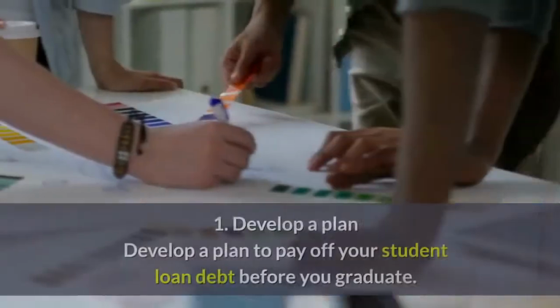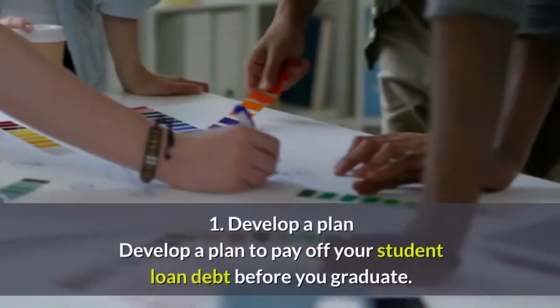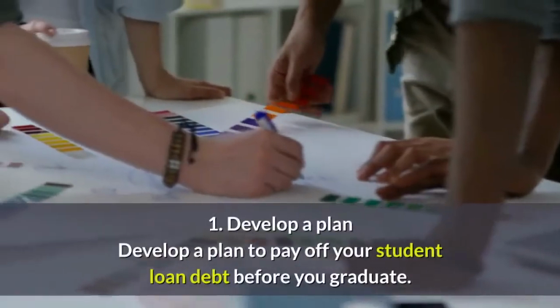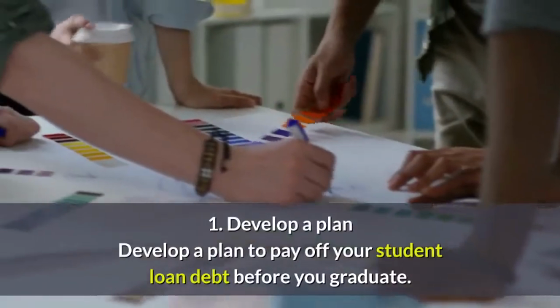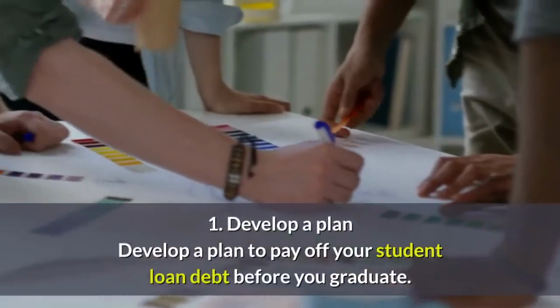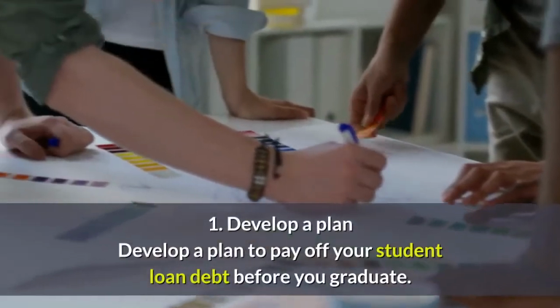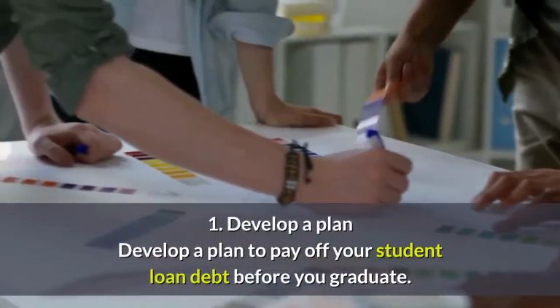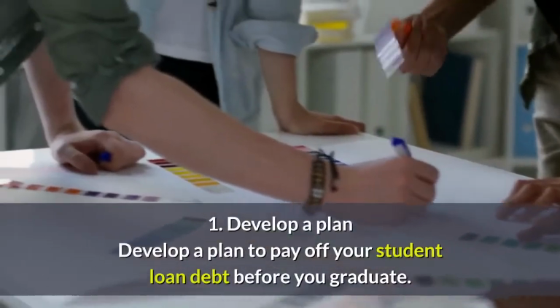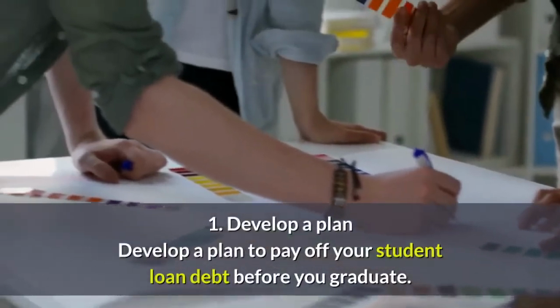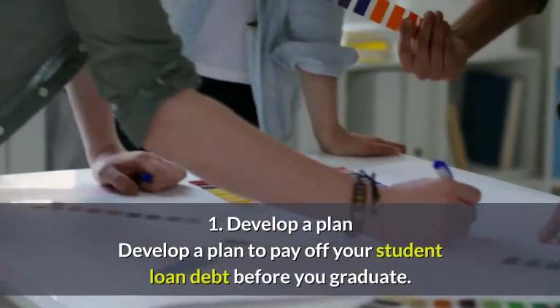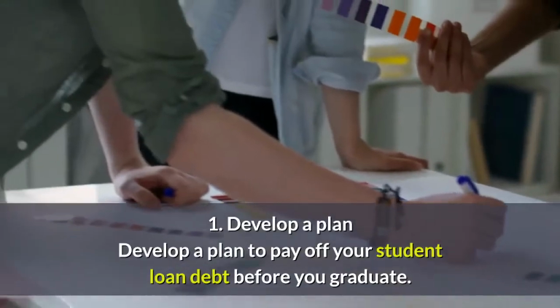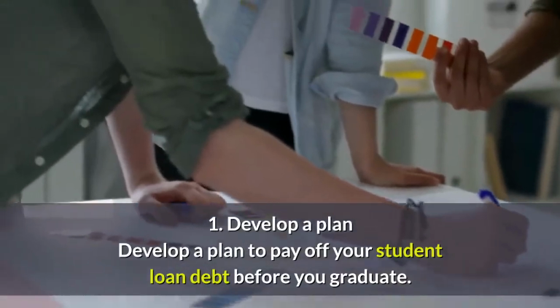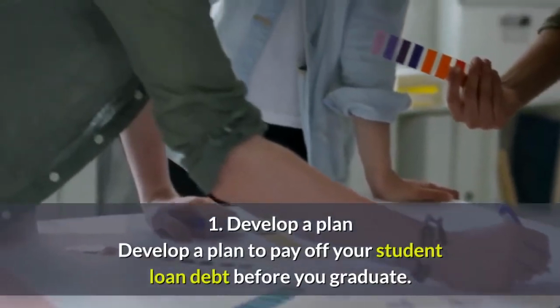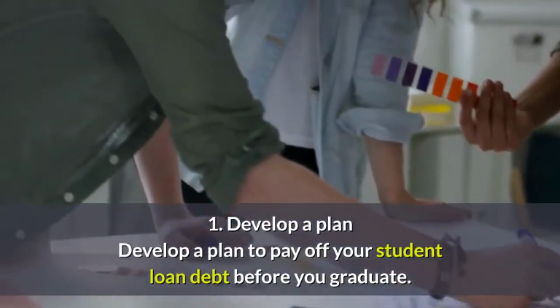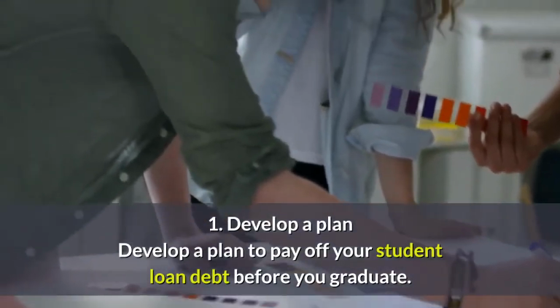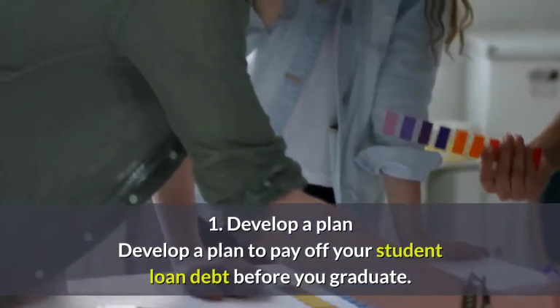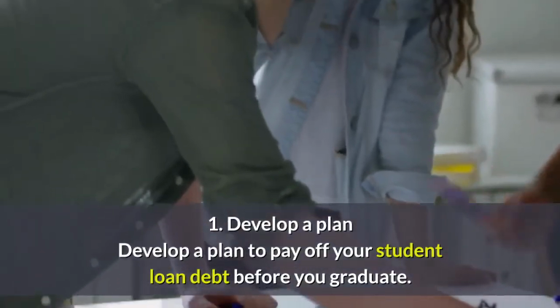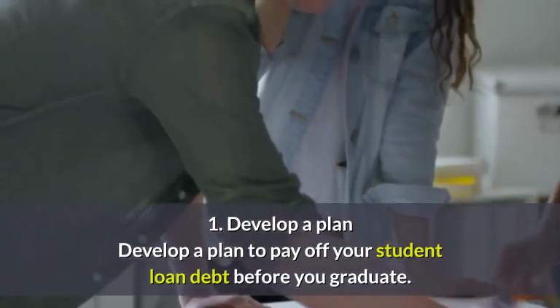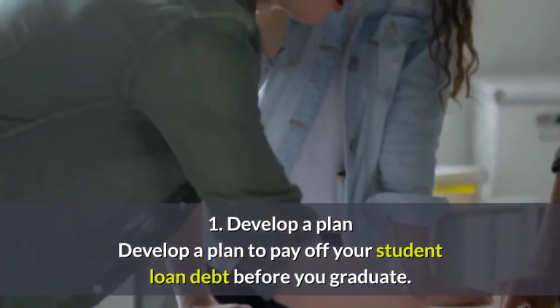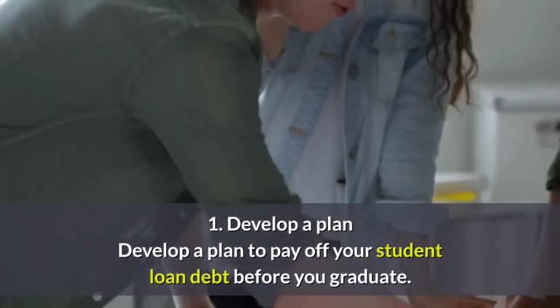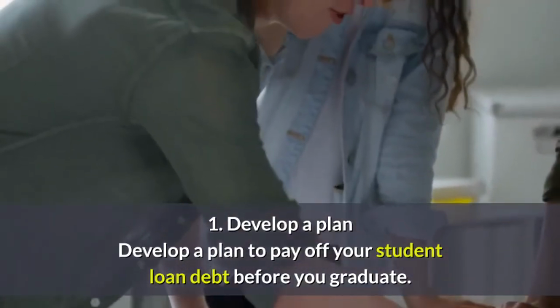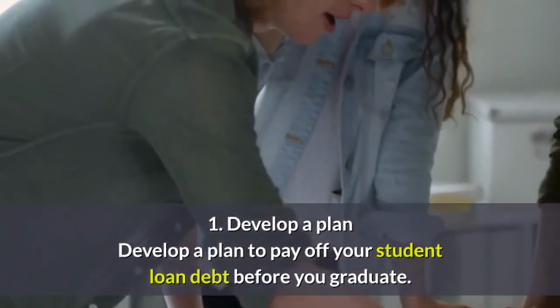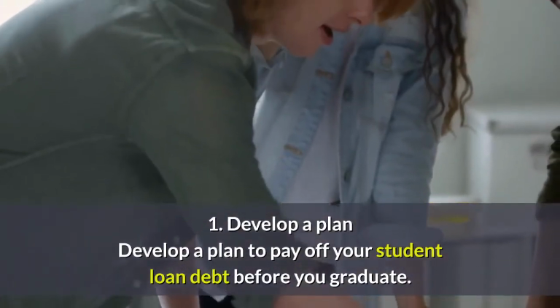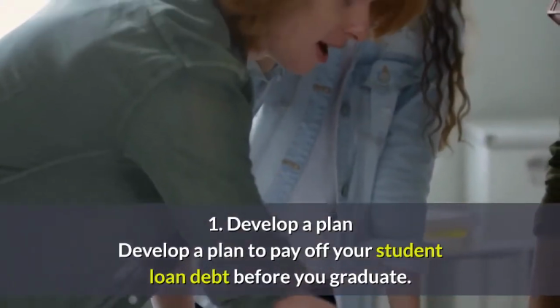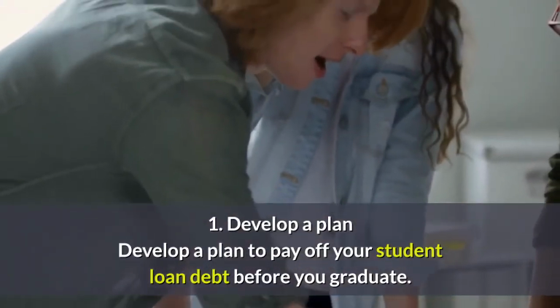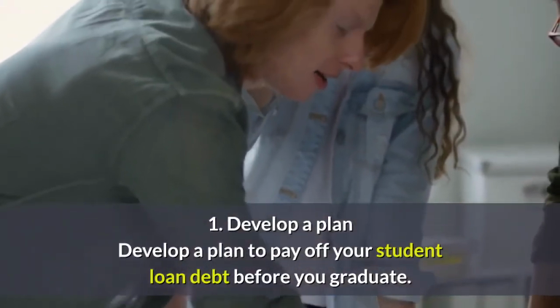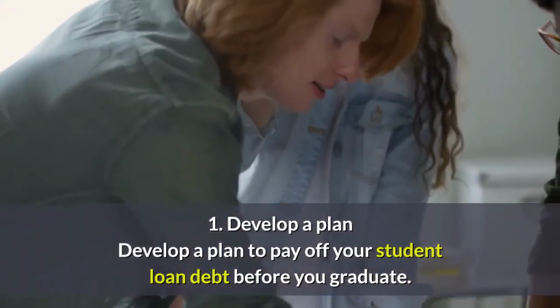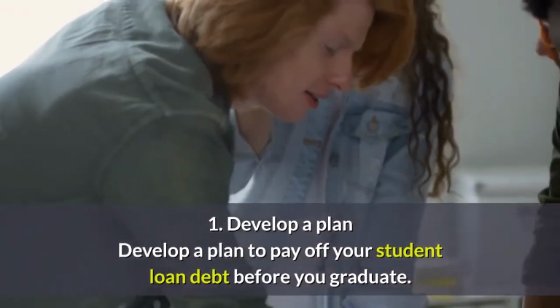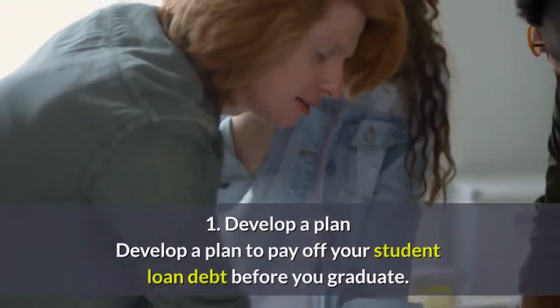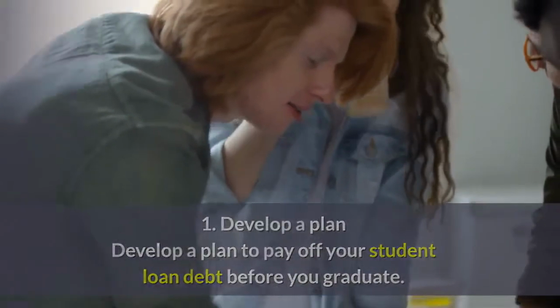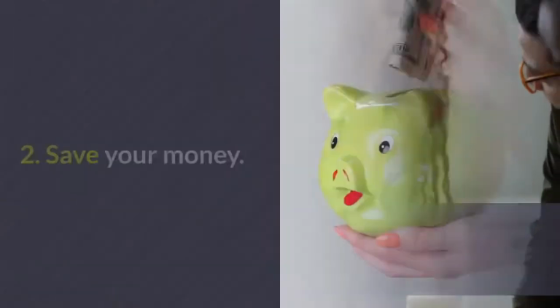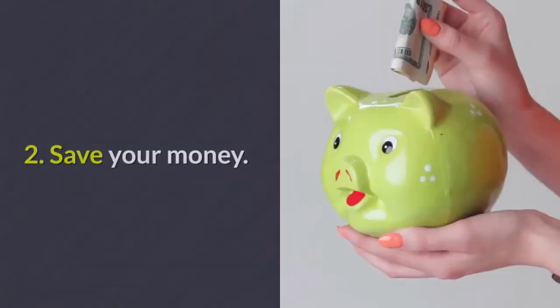1. Develop a Plan. Develop a plan to pay off your student loan debt before you graduate.